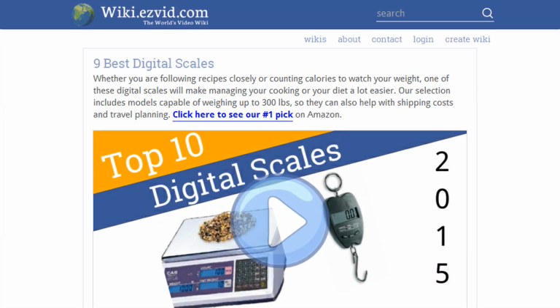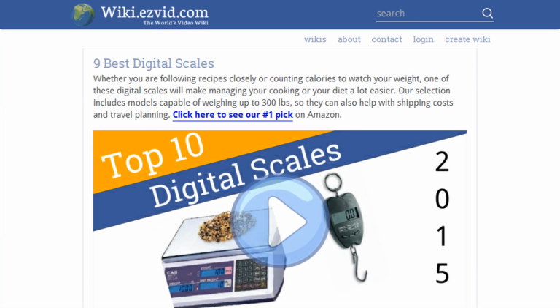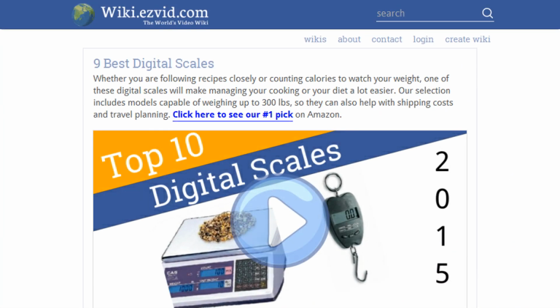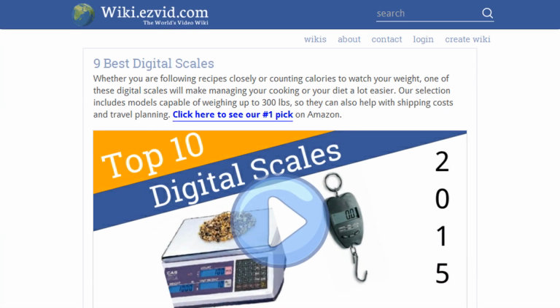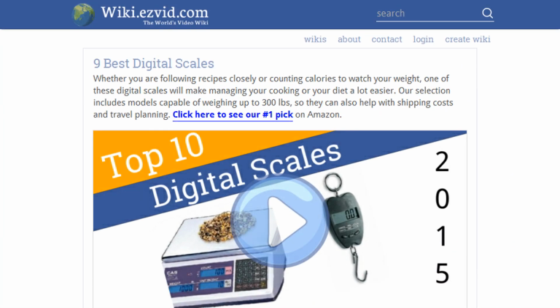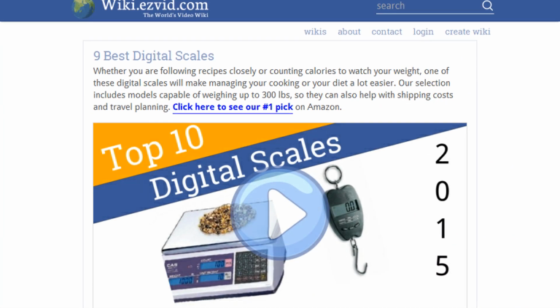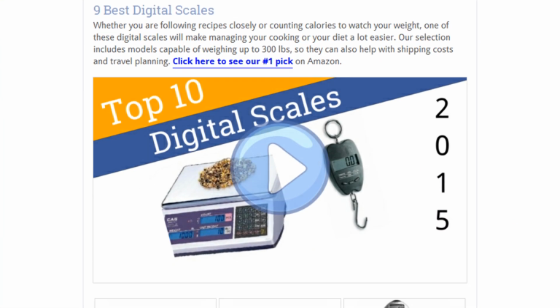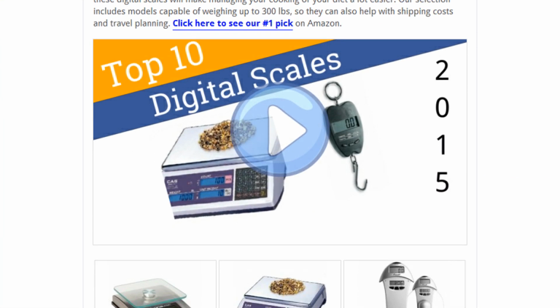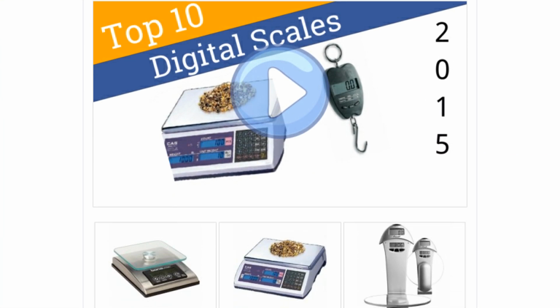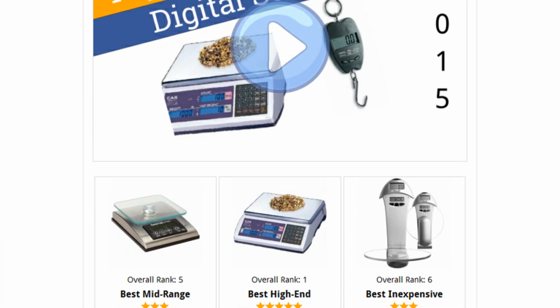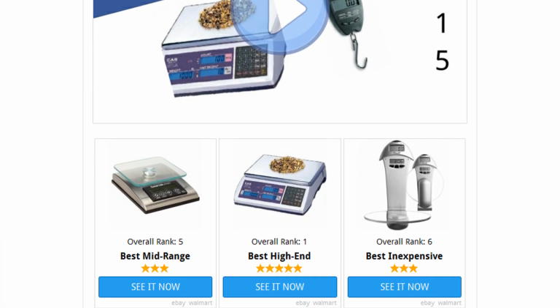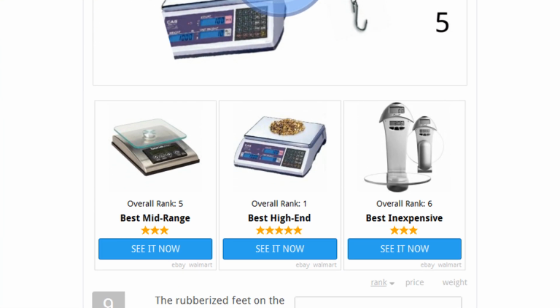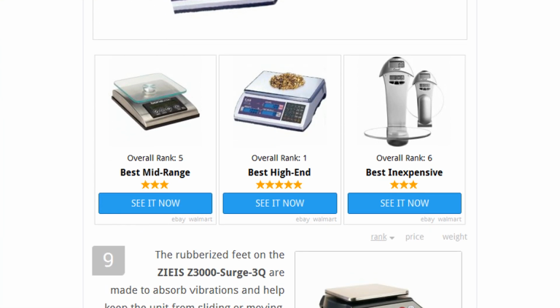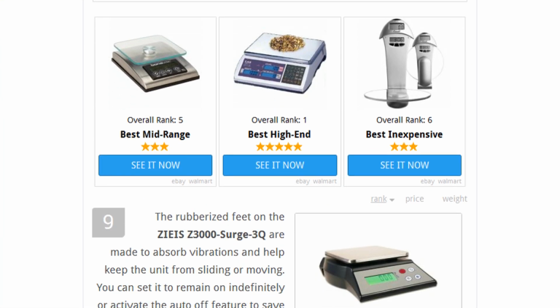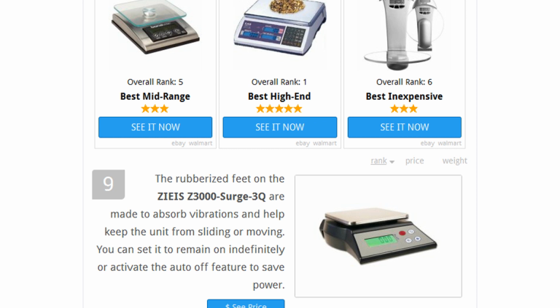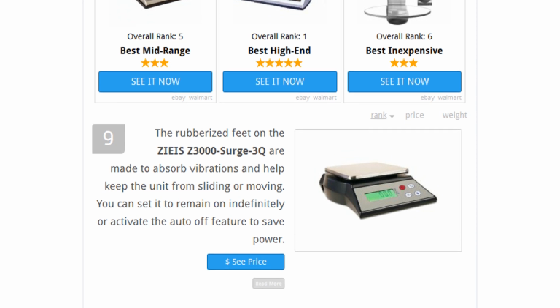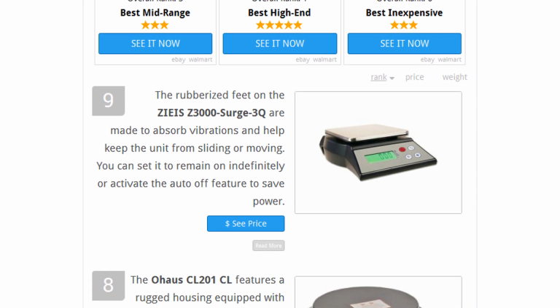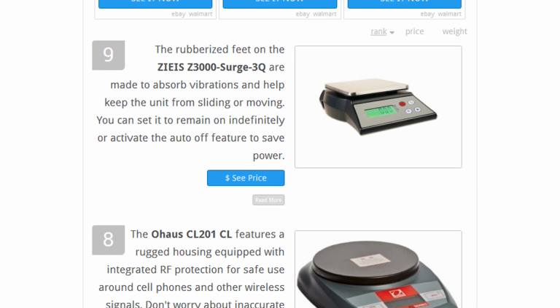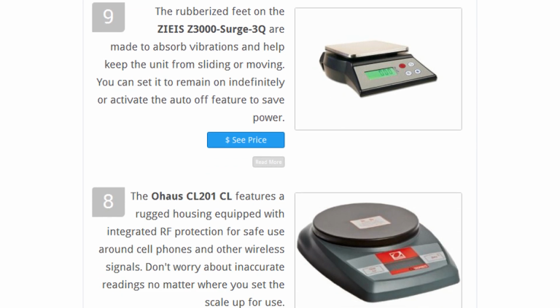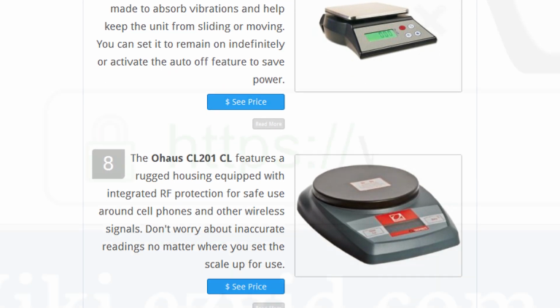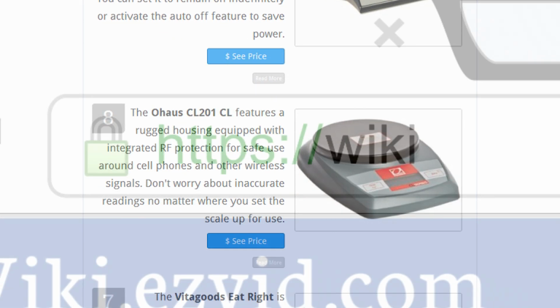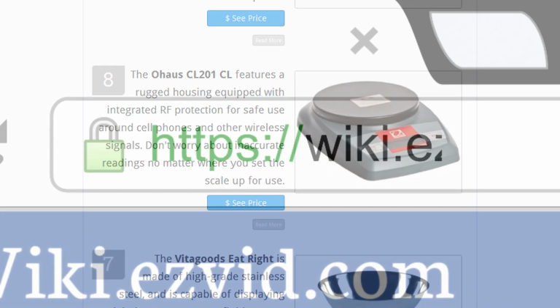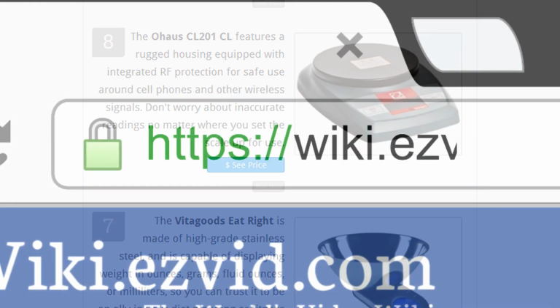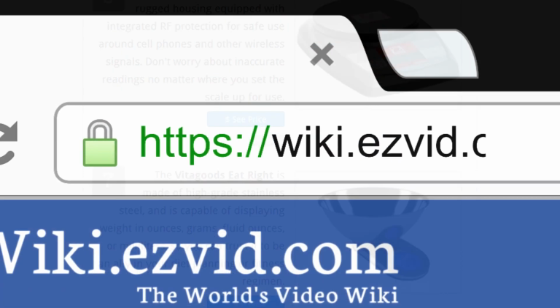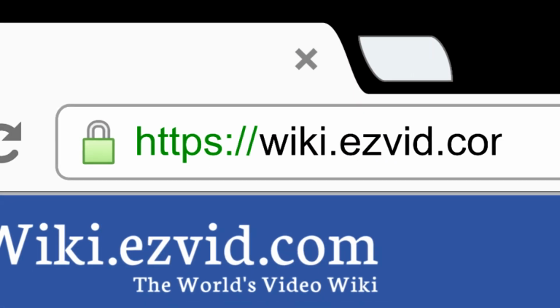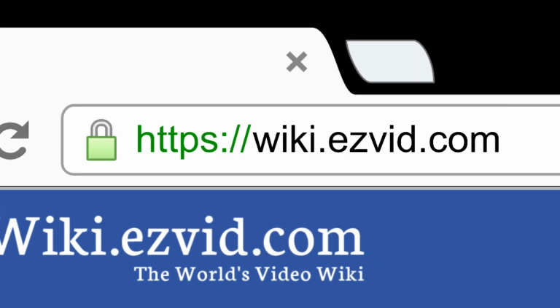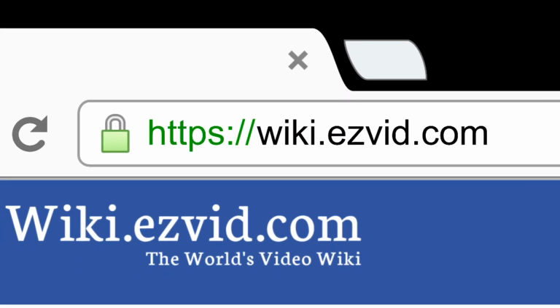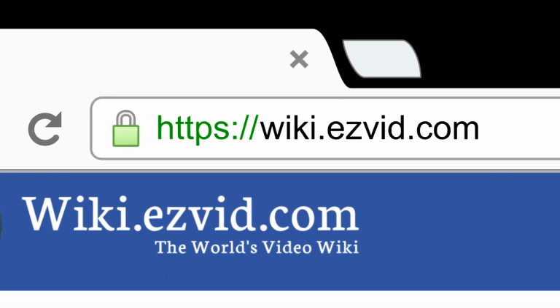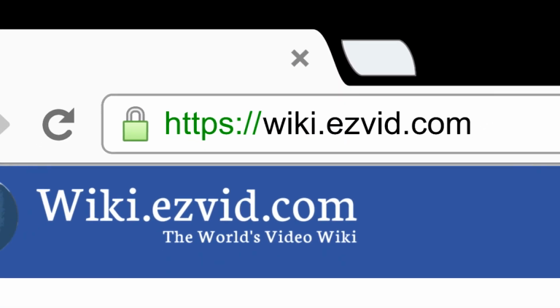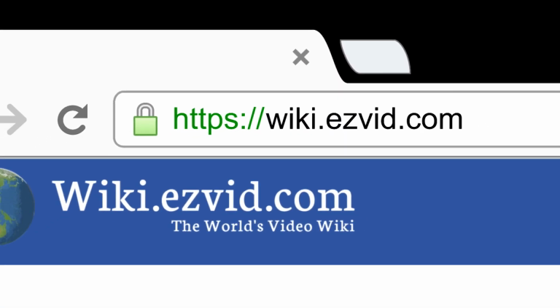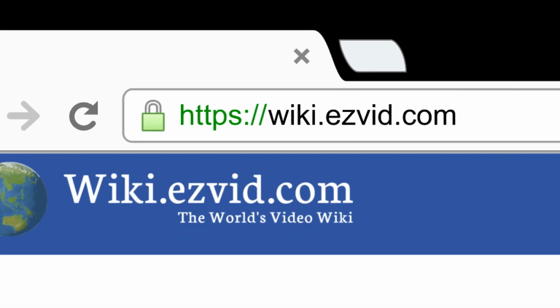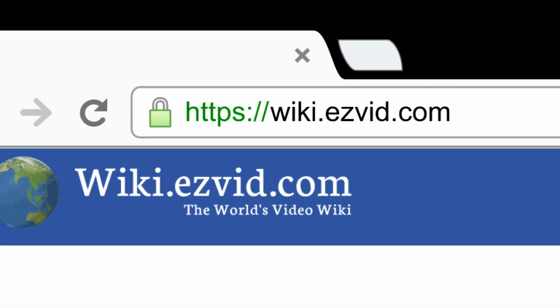To see all this stuff, go to wiki.easyvid.com and search for digital scales, or click beneath this video.